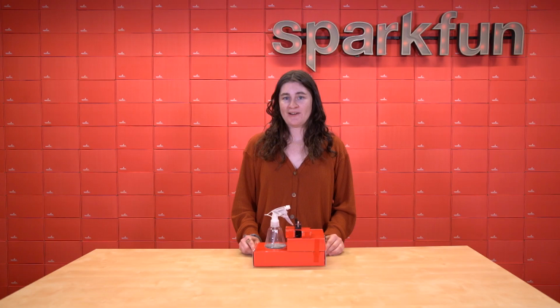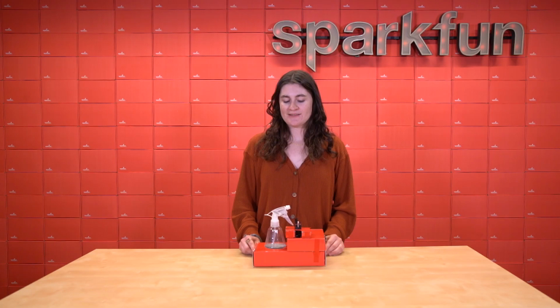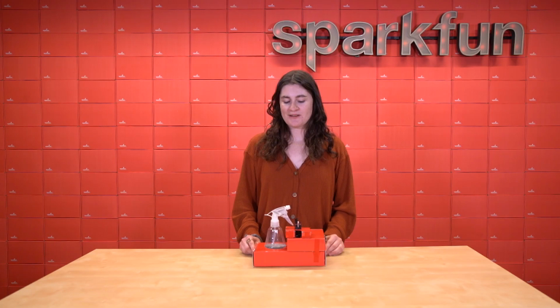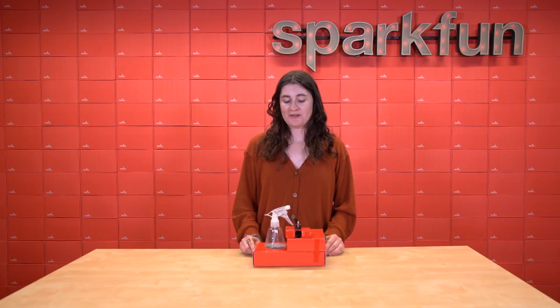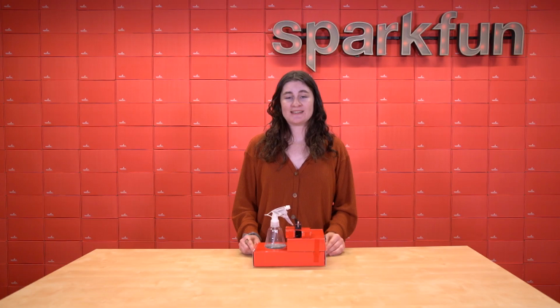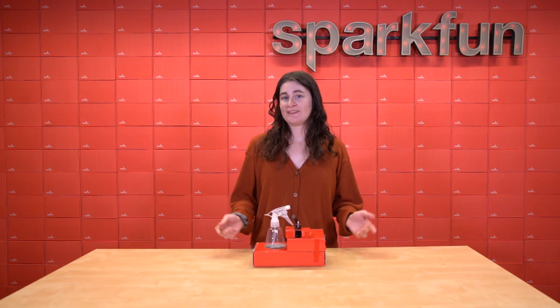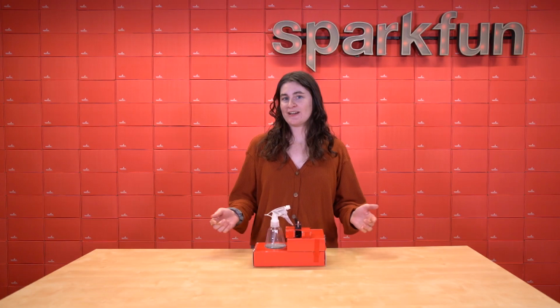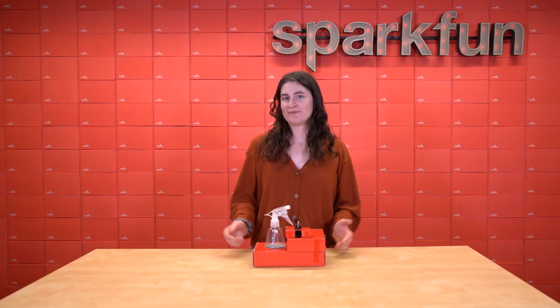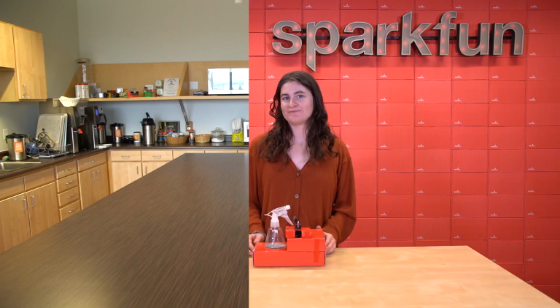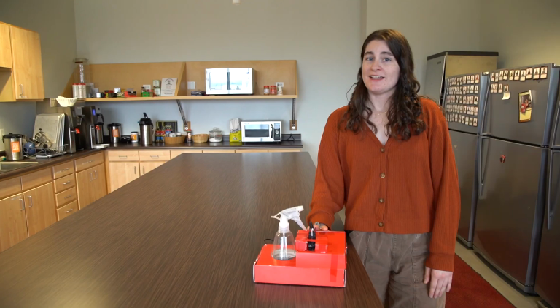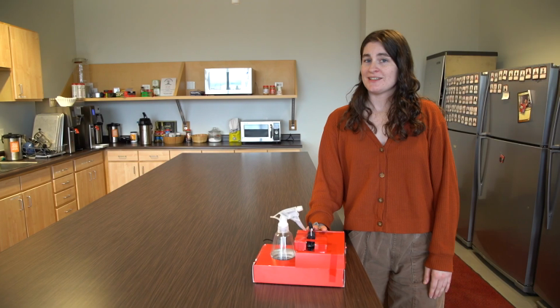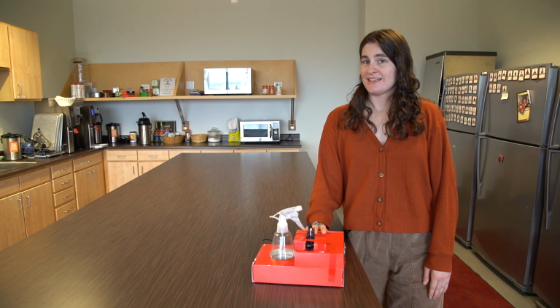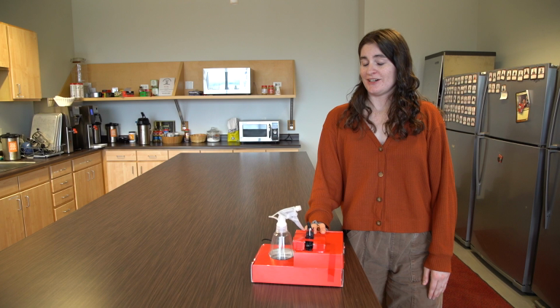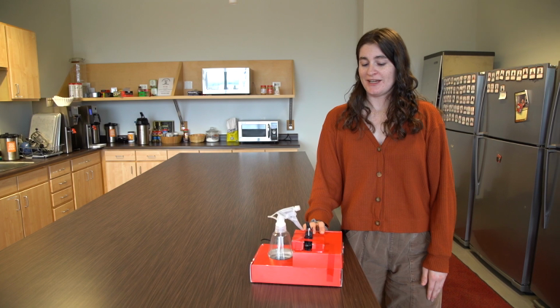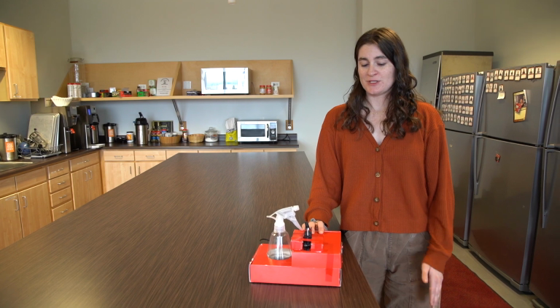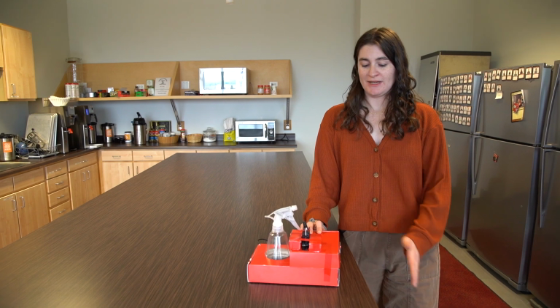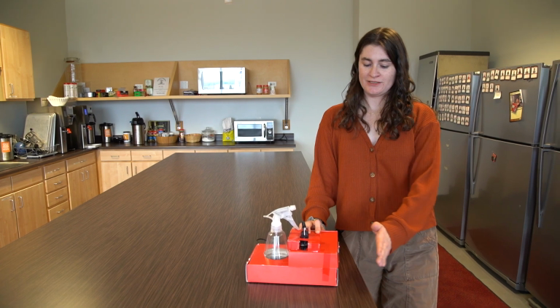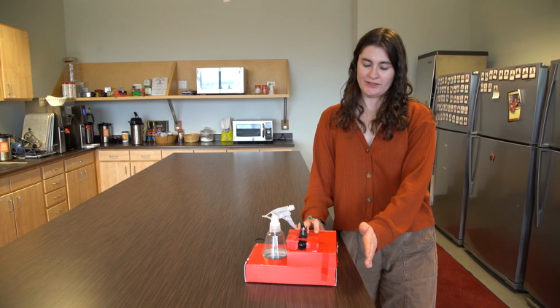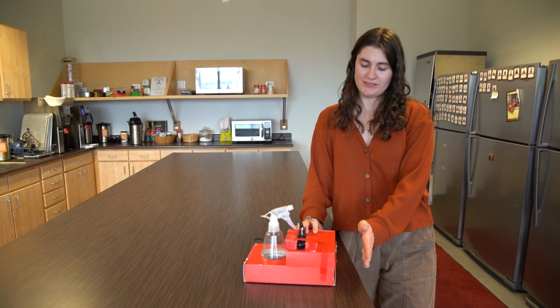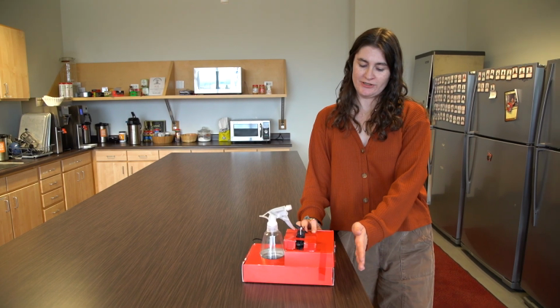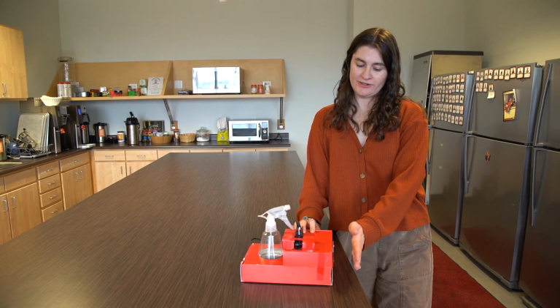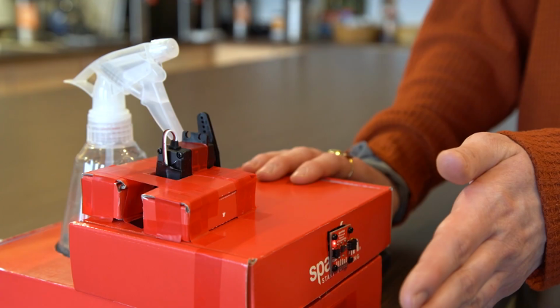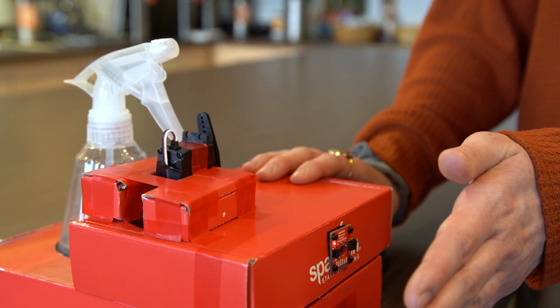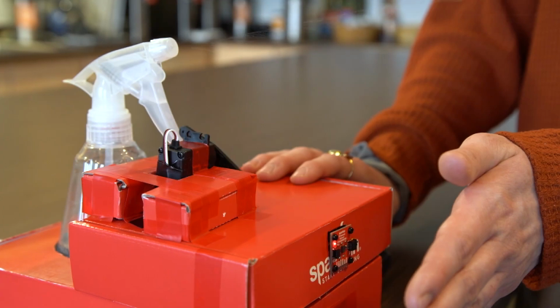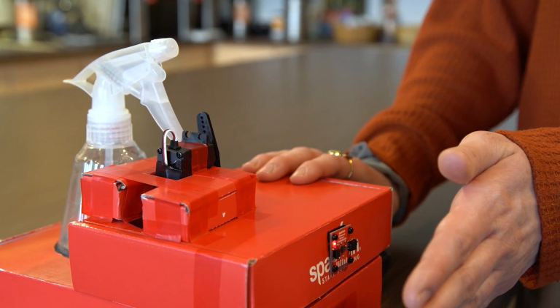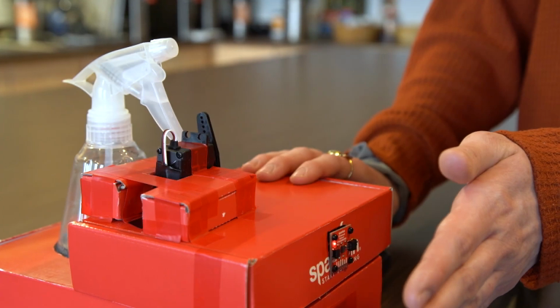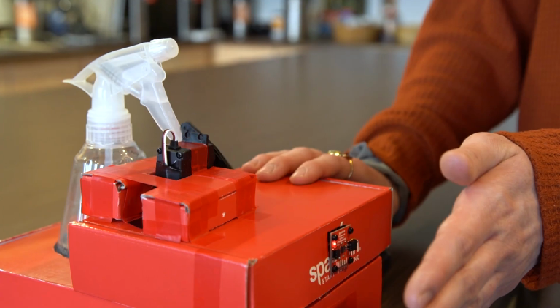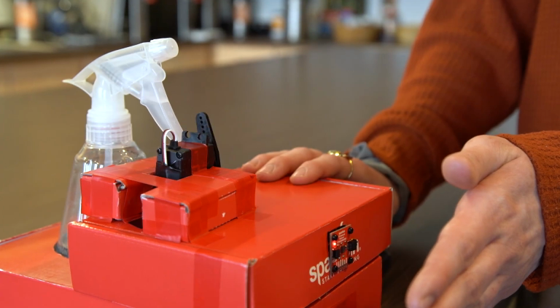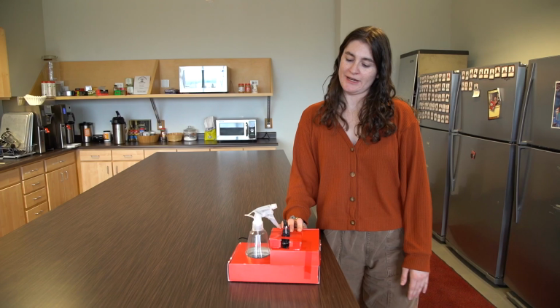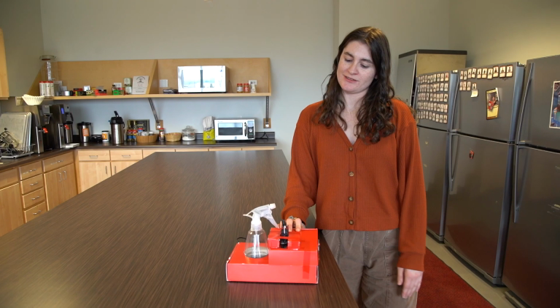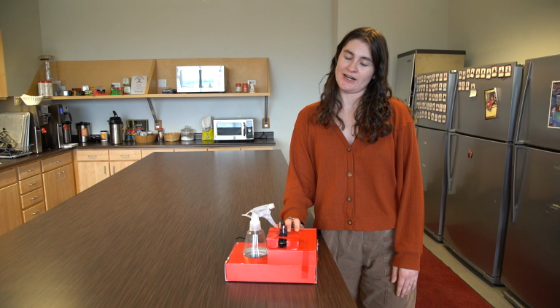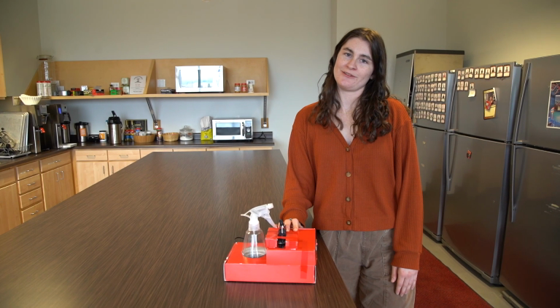All right, so let's give this some action. As you can see here, I could just put my hand in front of it to trigger the device, or we can bring in our own cat to try it out.